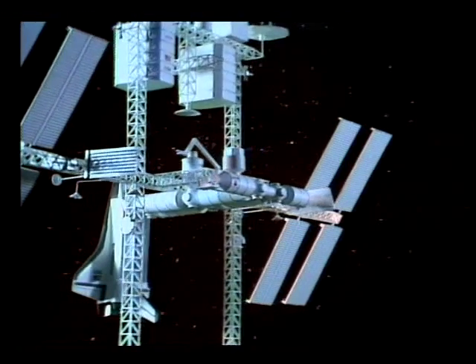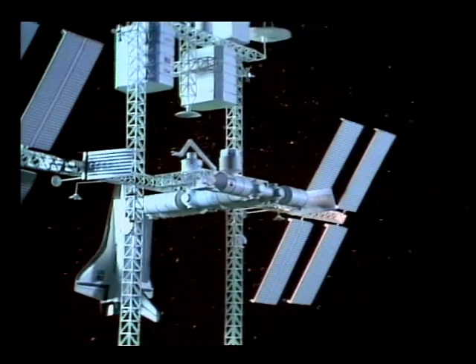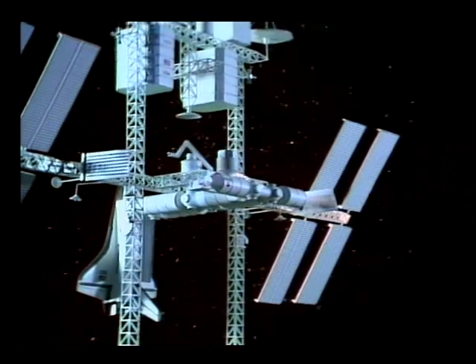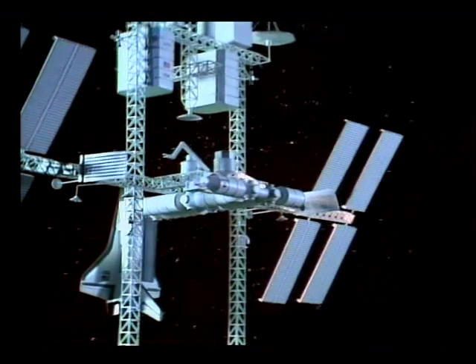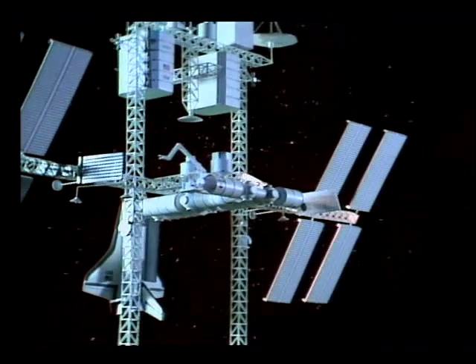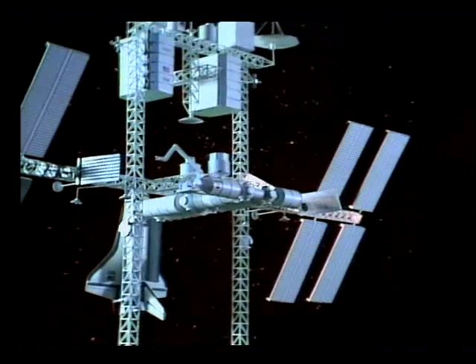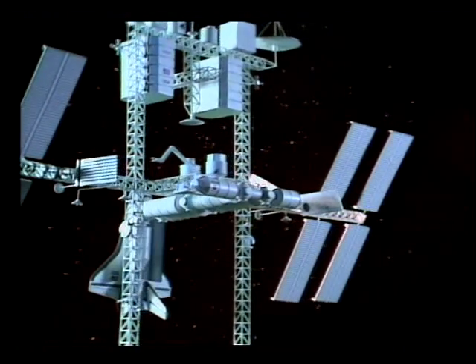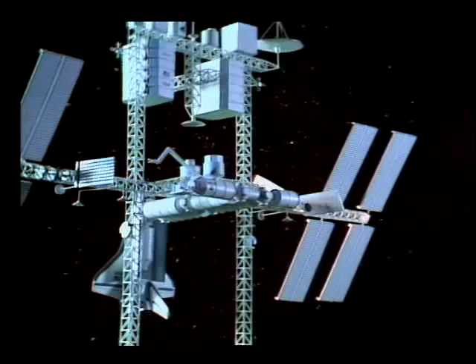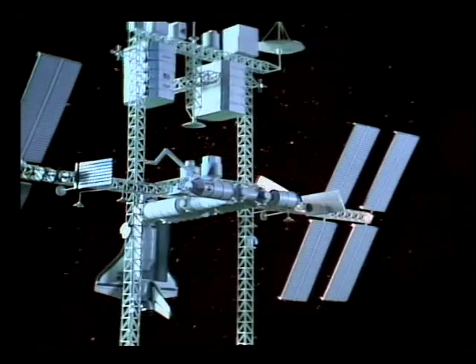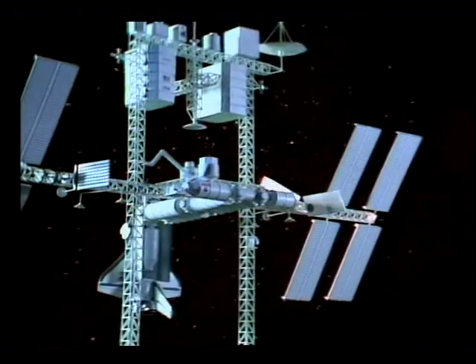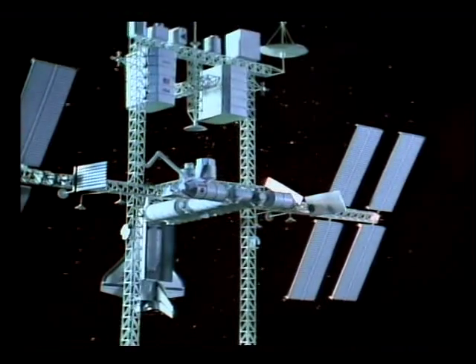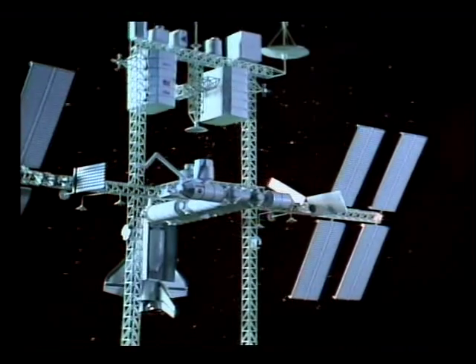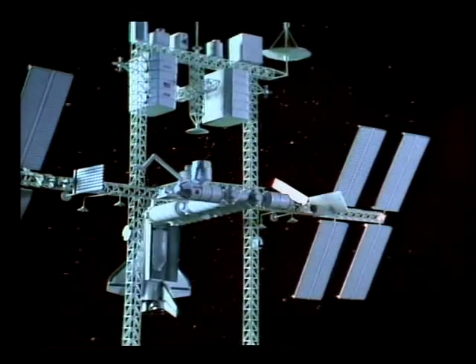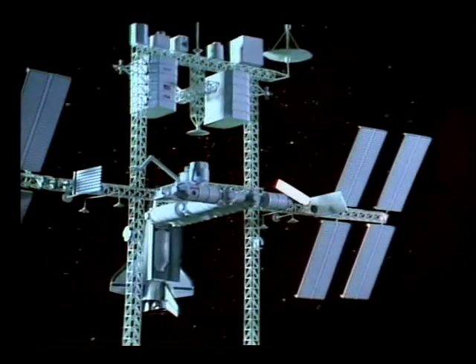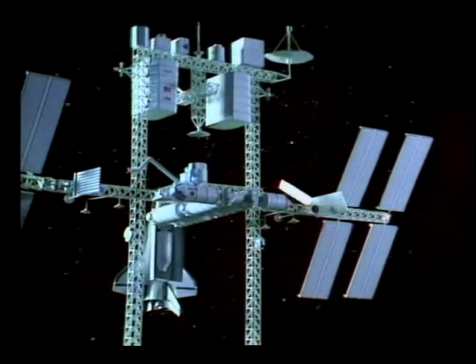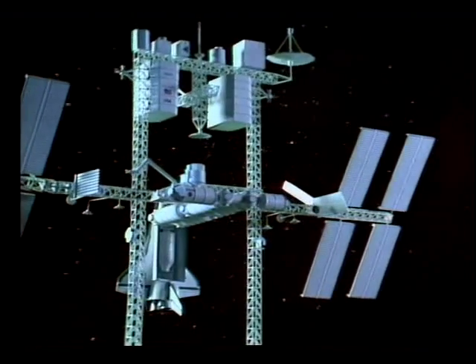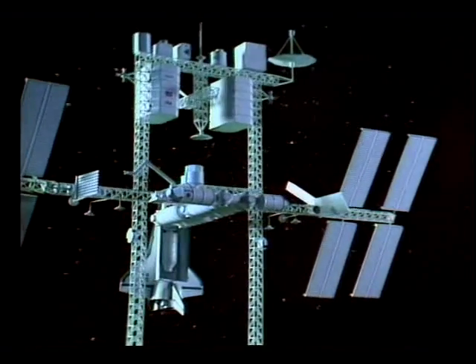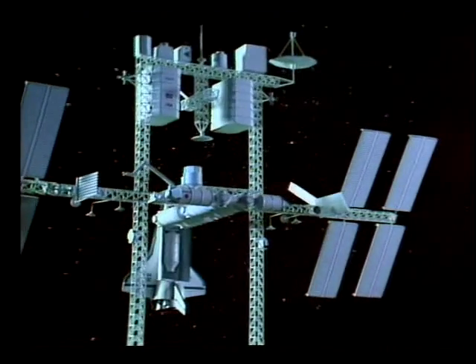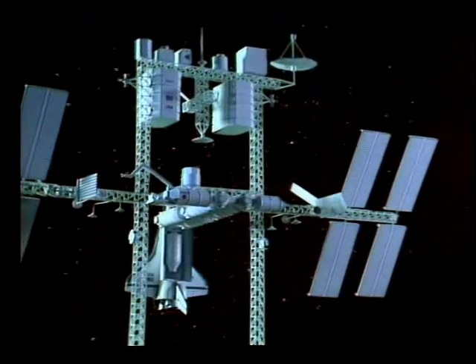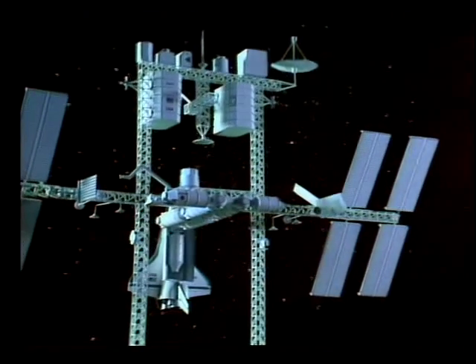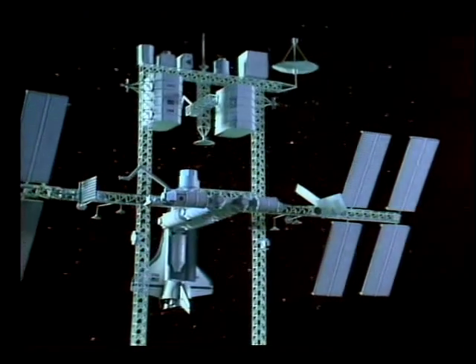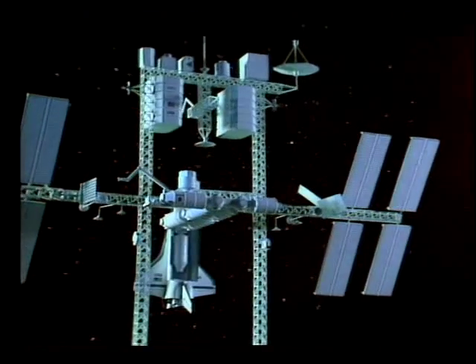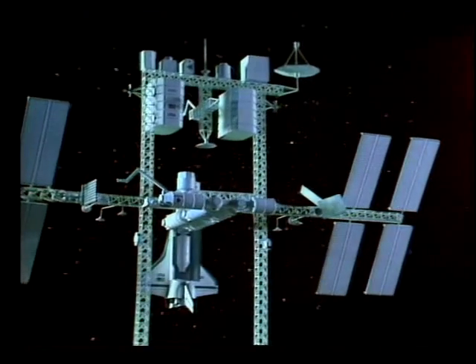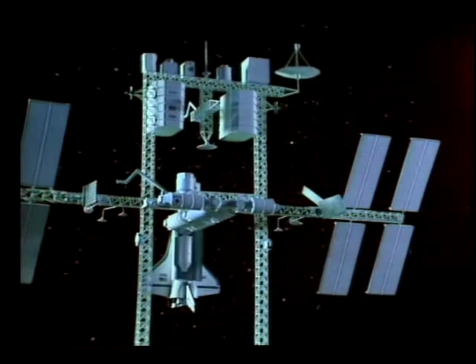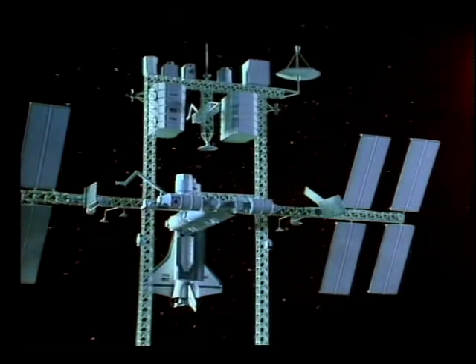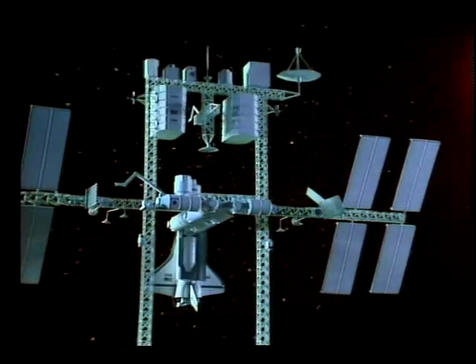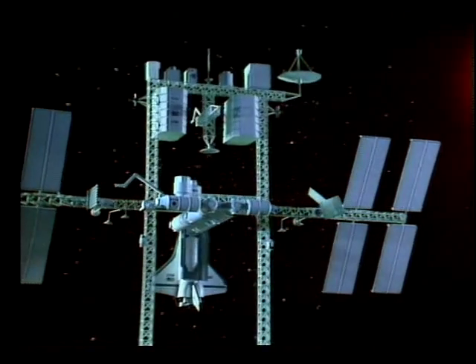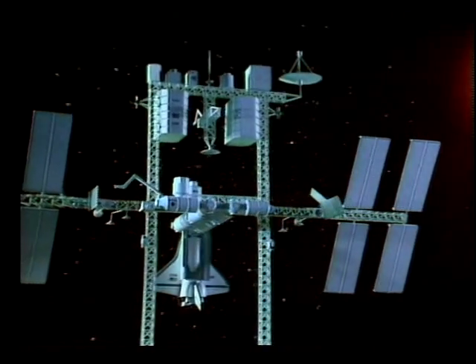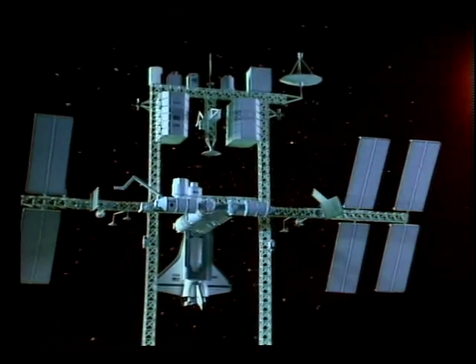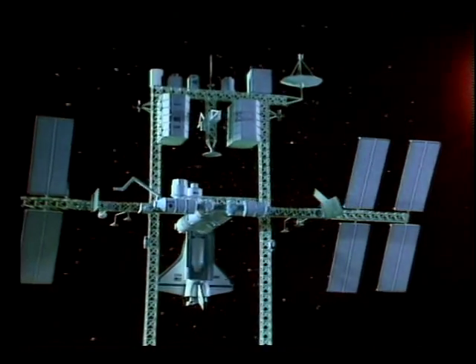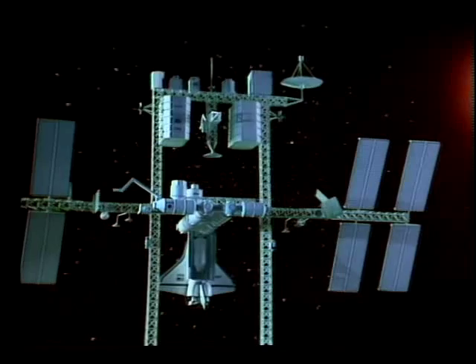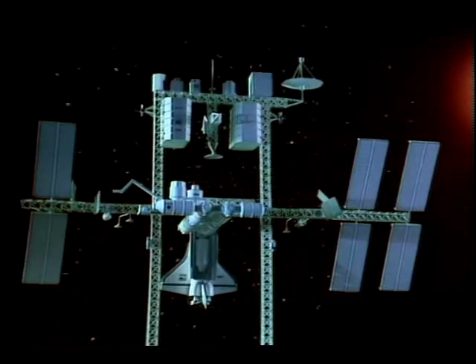NASA's space station: a springboard for science, technology, and space exploration in the 1990s.